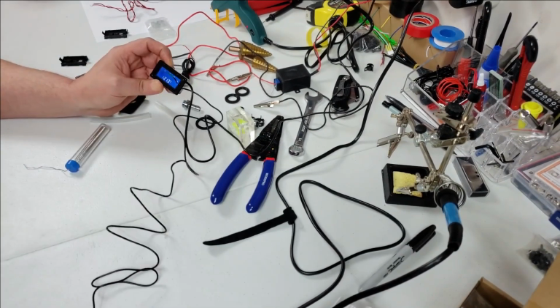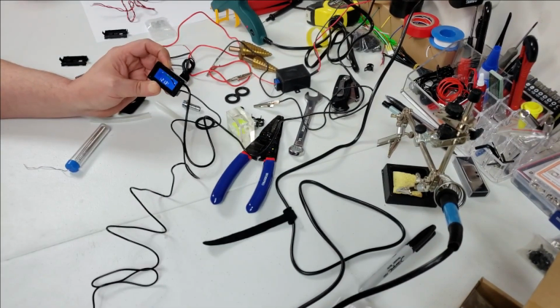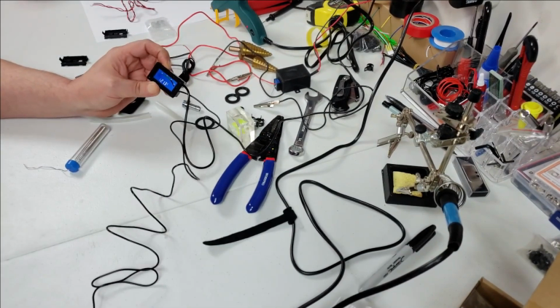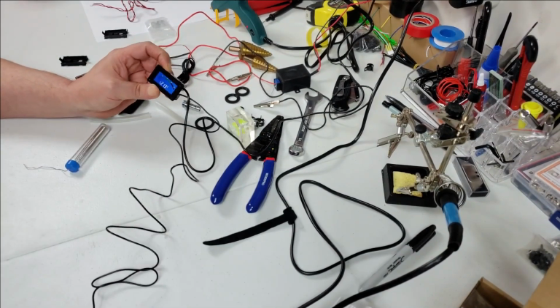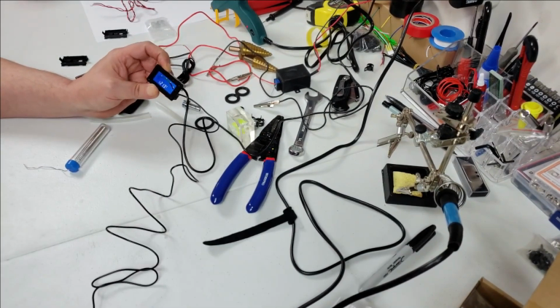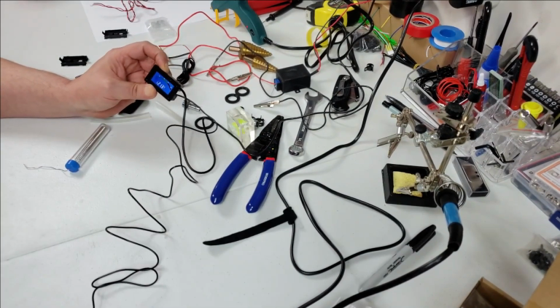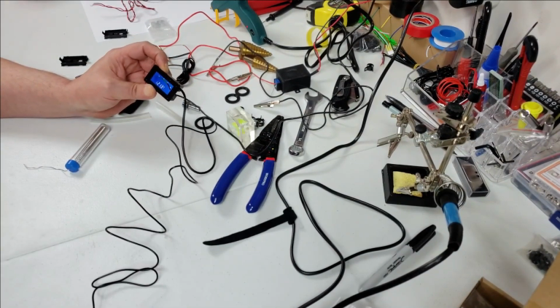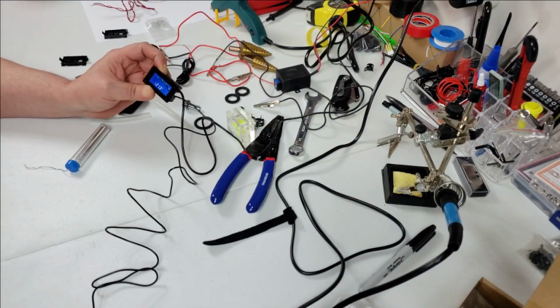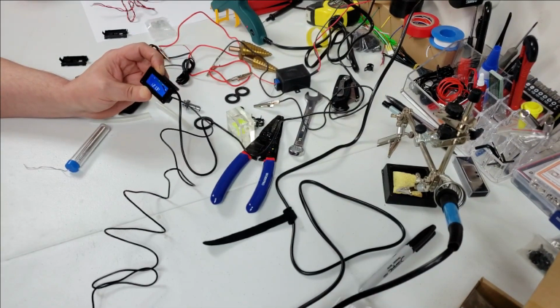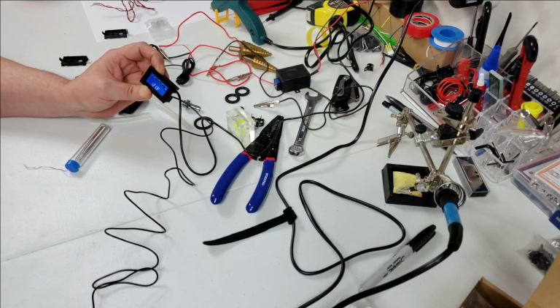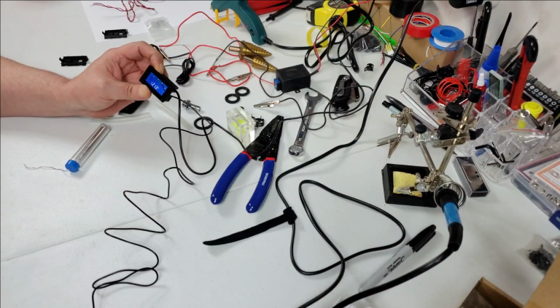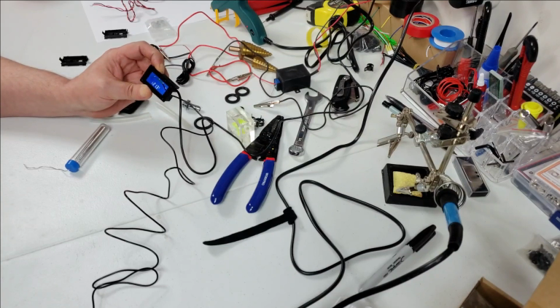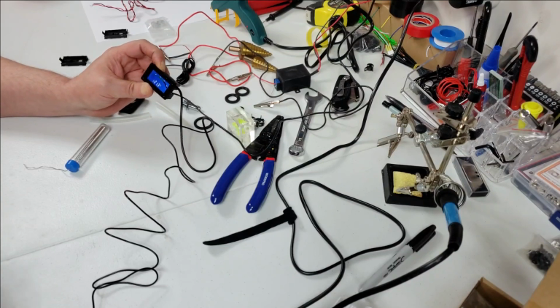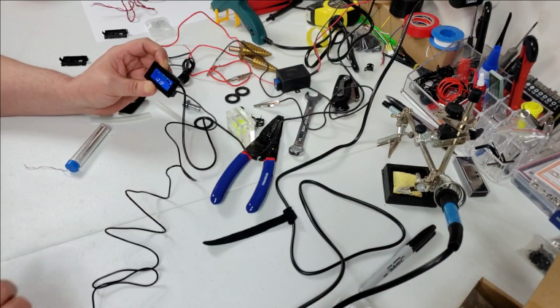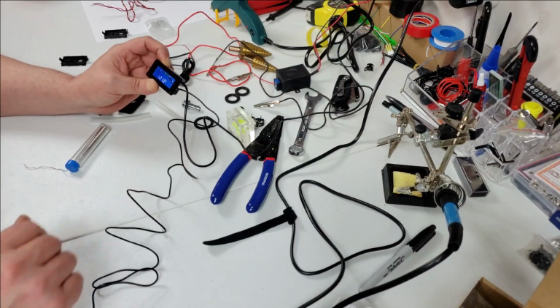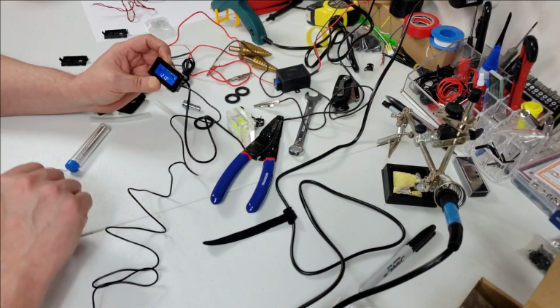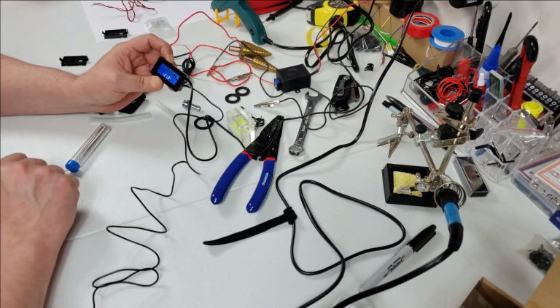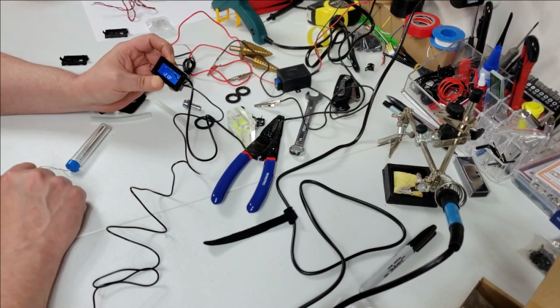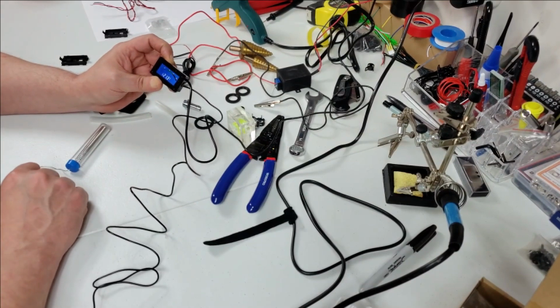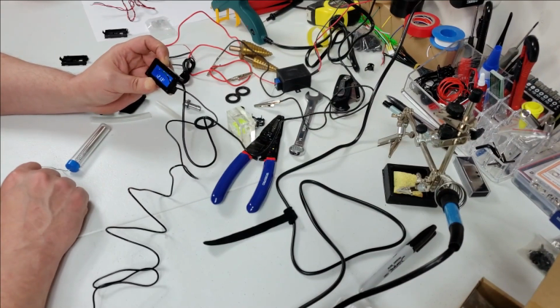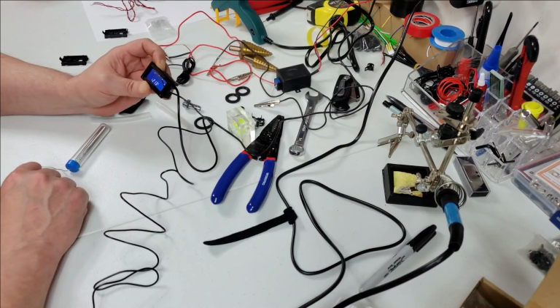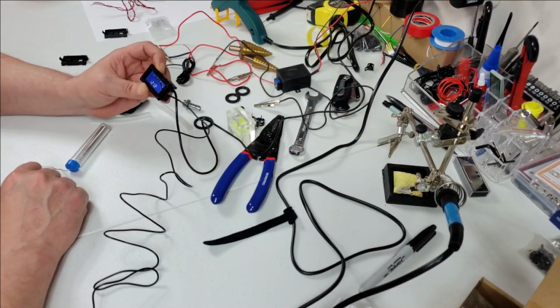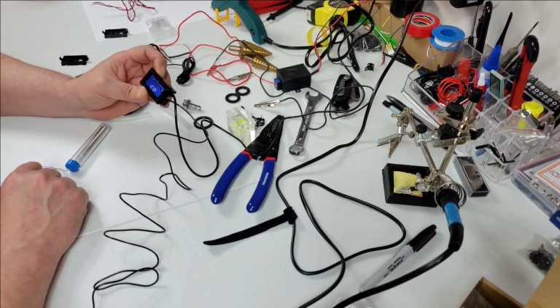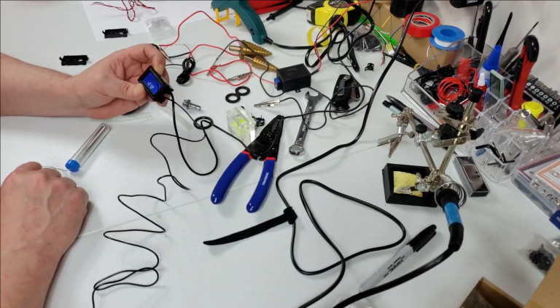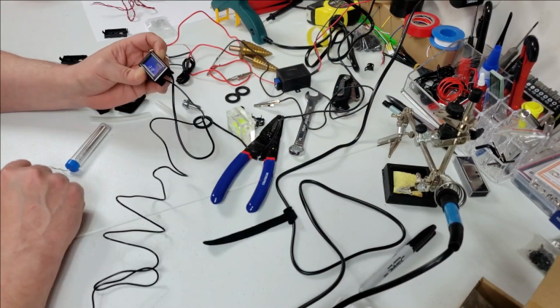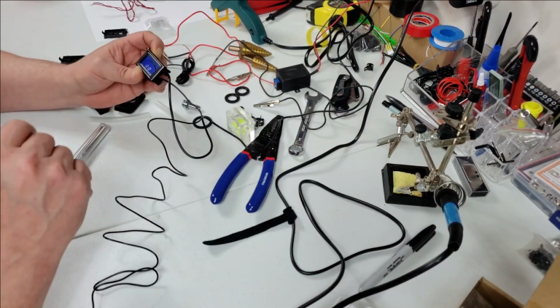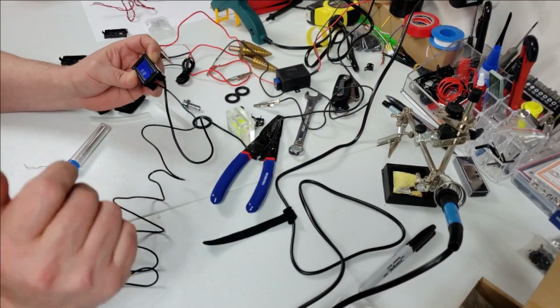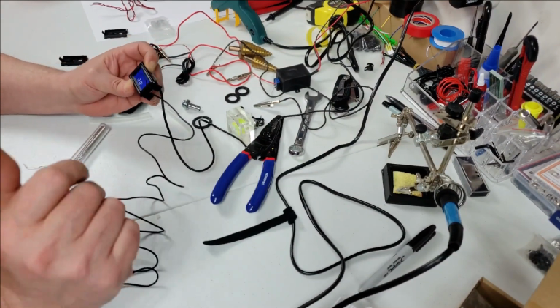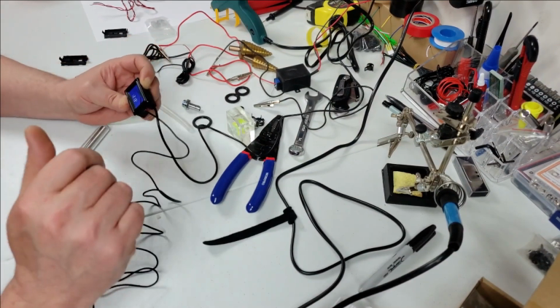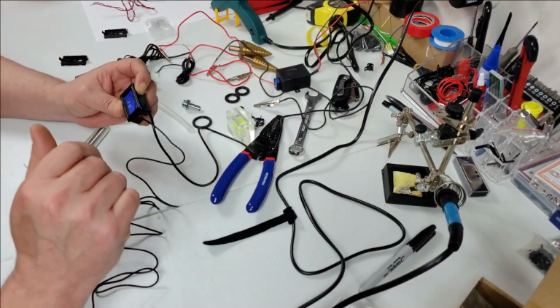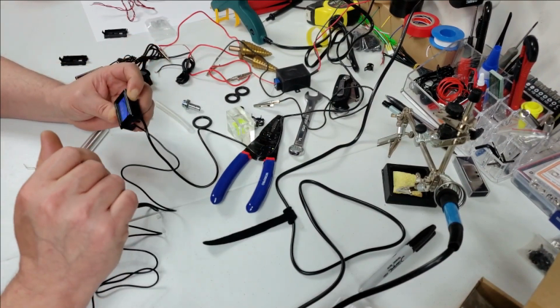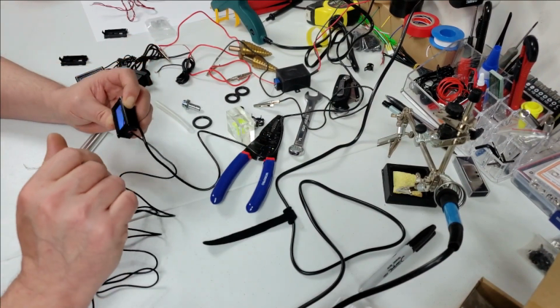That was relatively painless. All right, let's get it all put together.